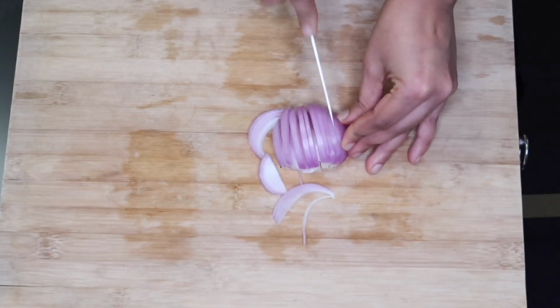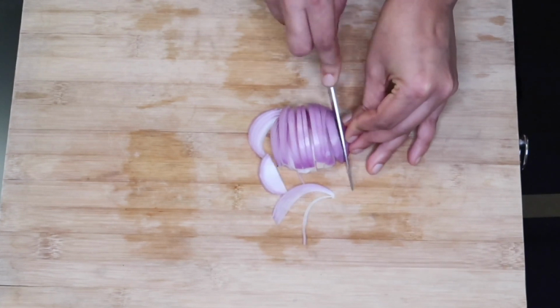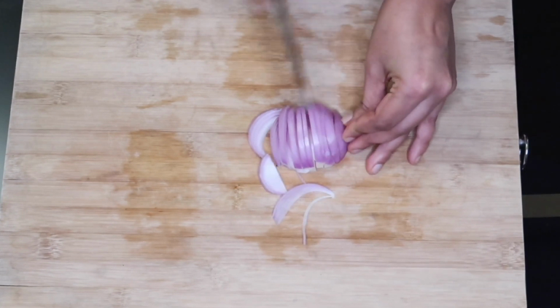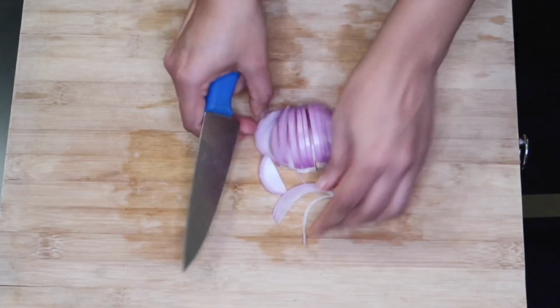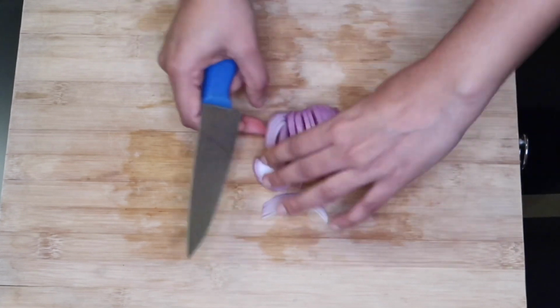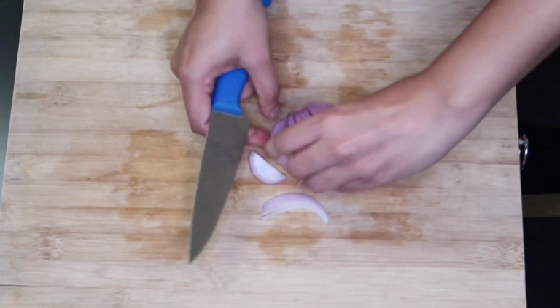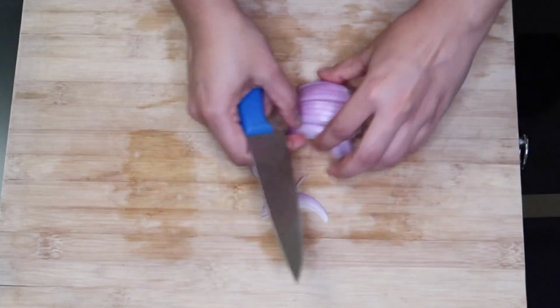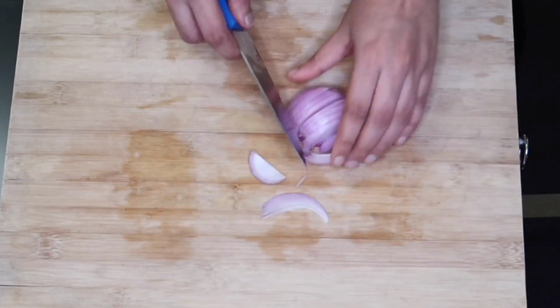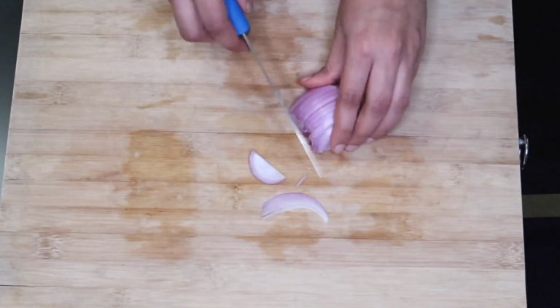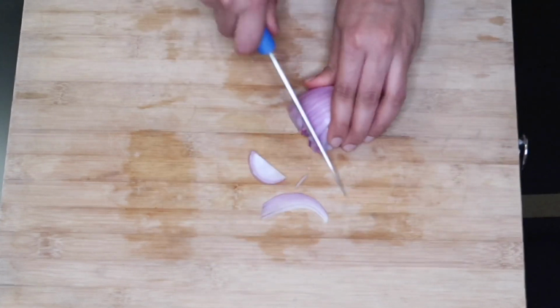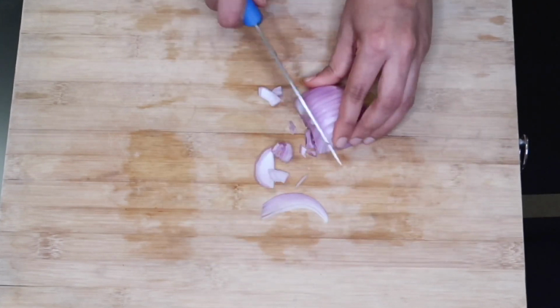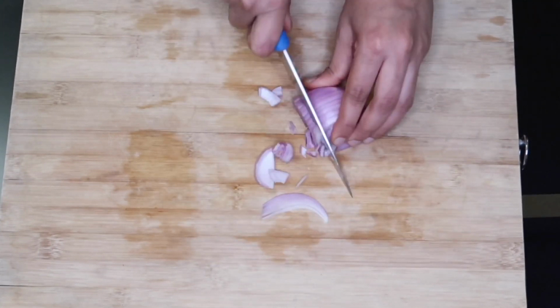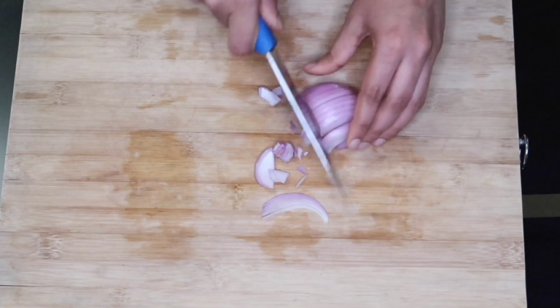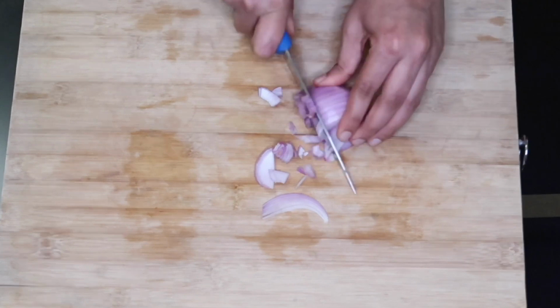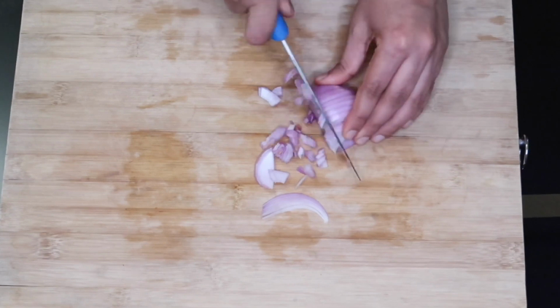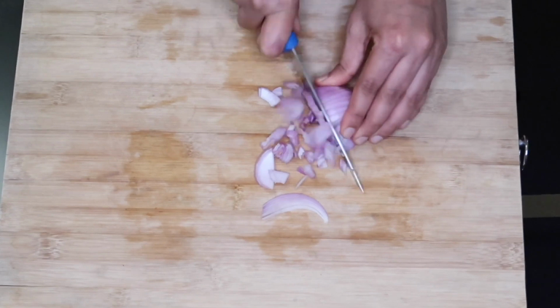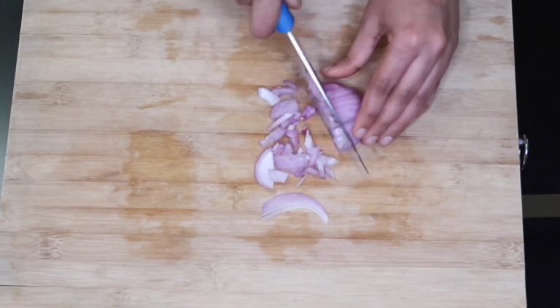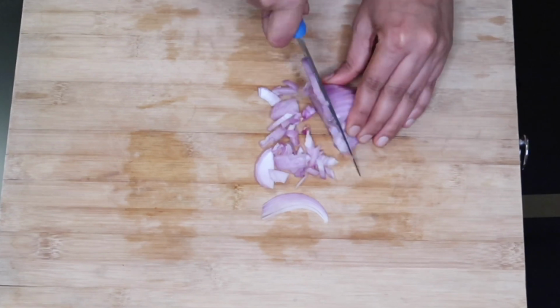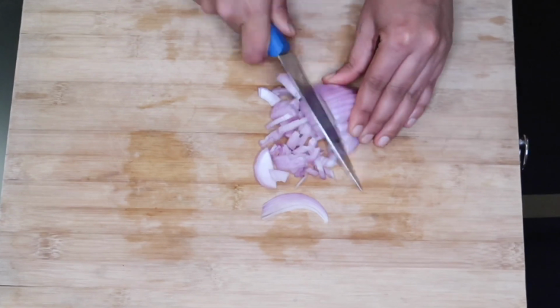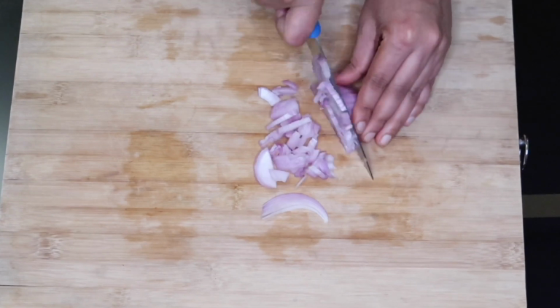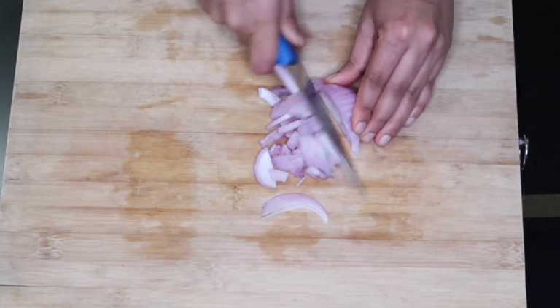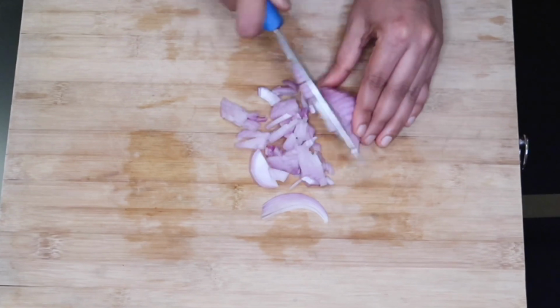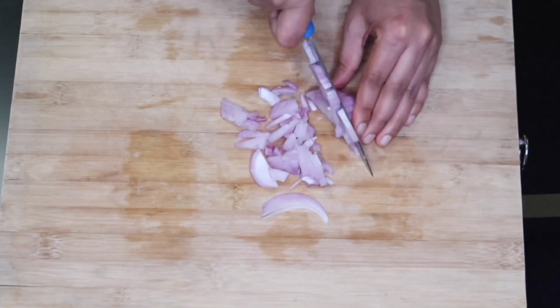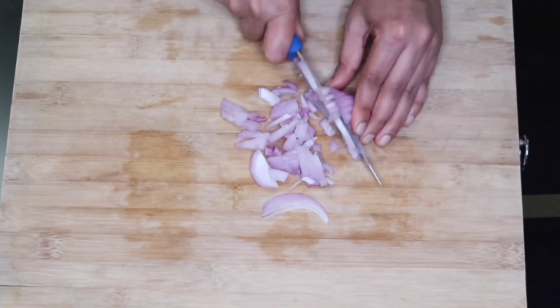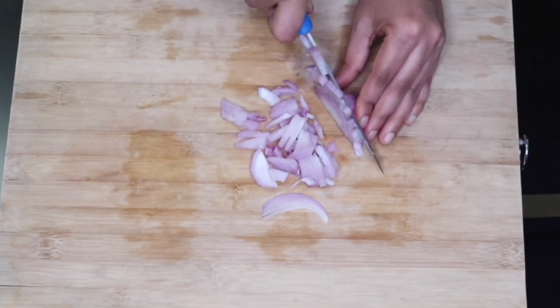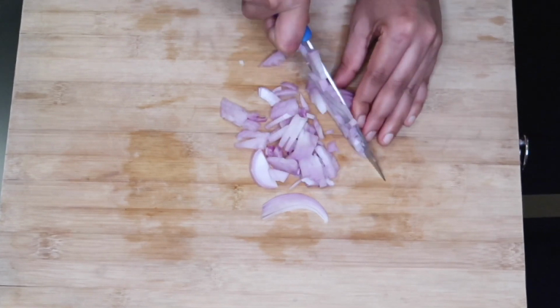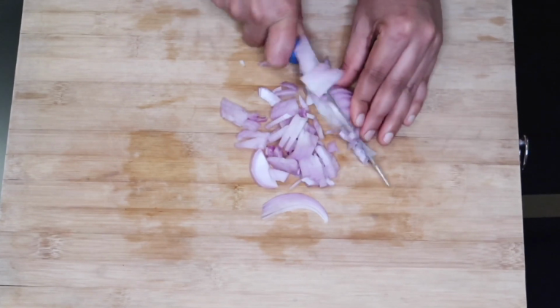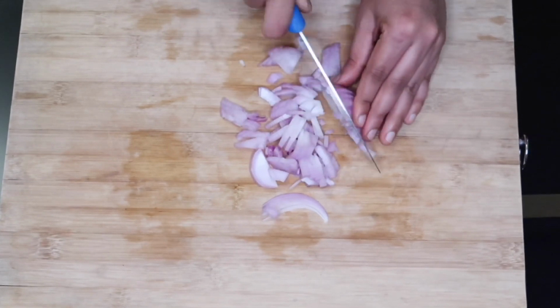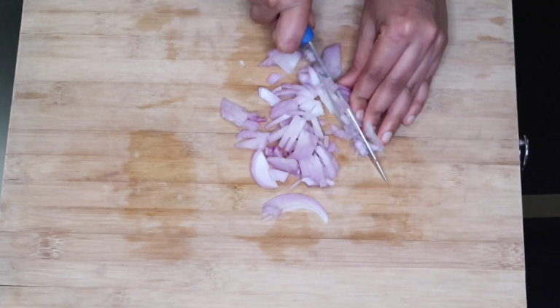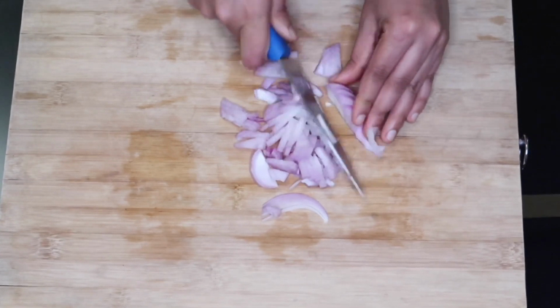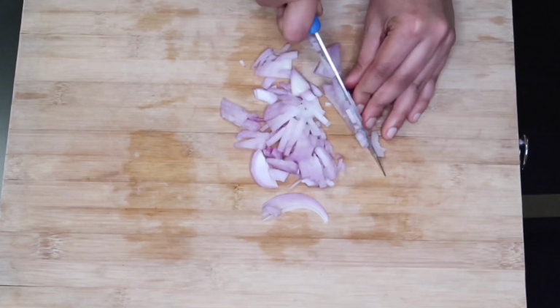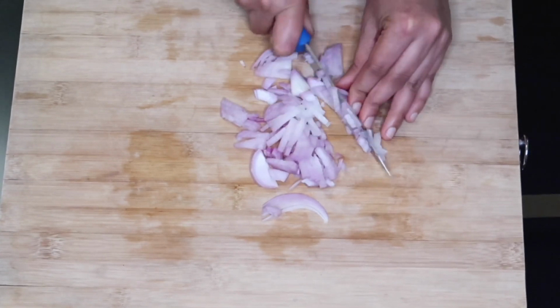Chop the pieces — we can cut half an onion. Chop the onion. Now we took it.